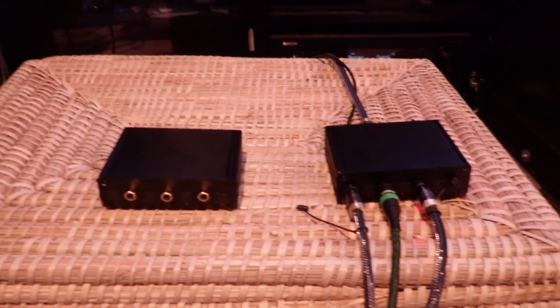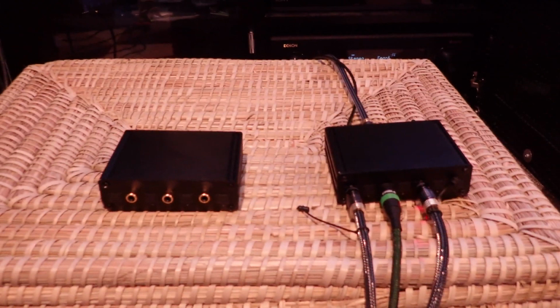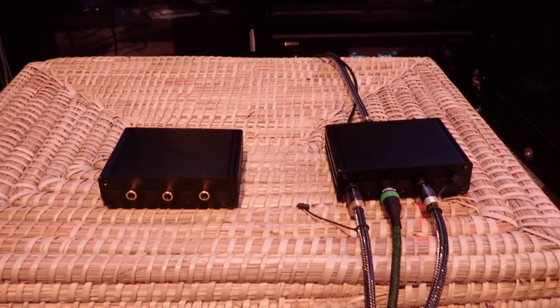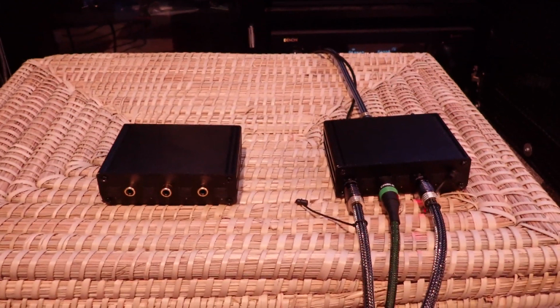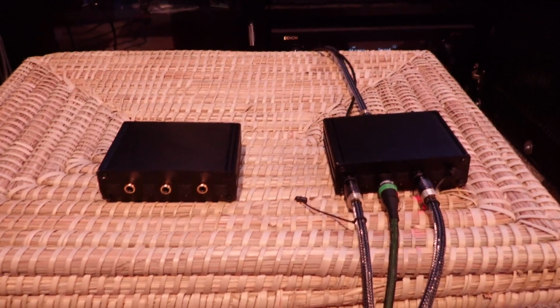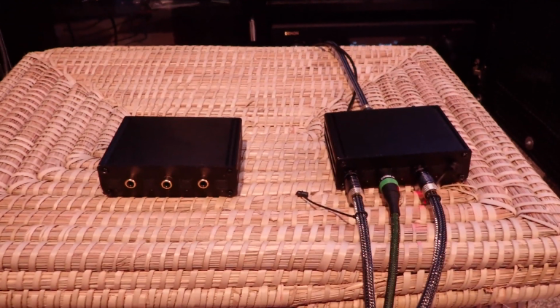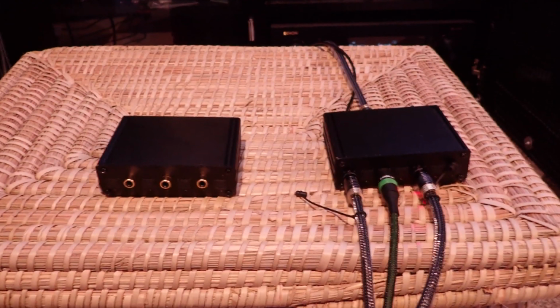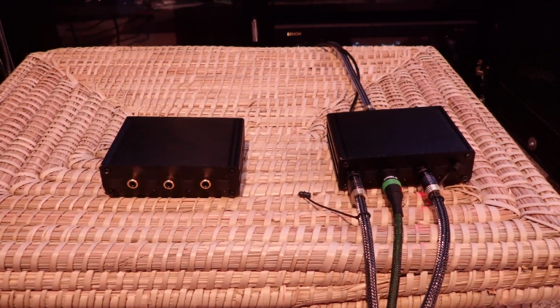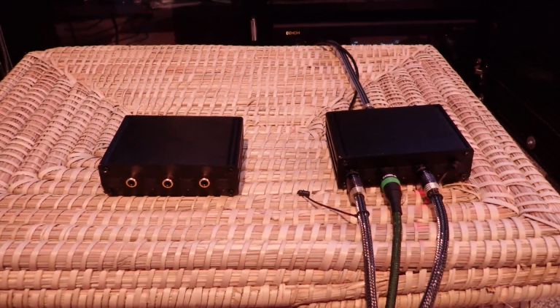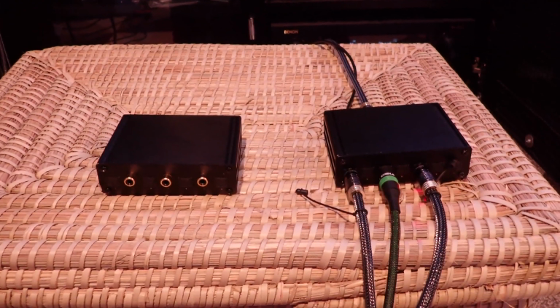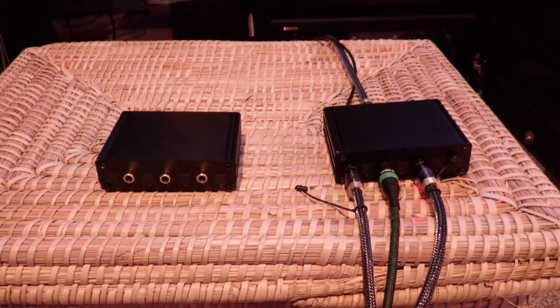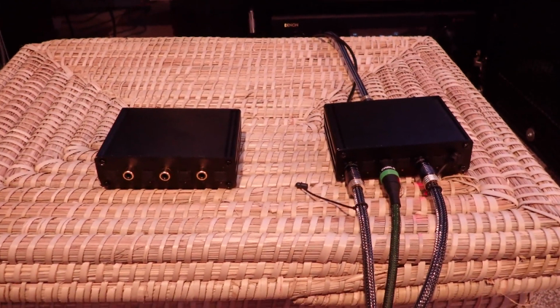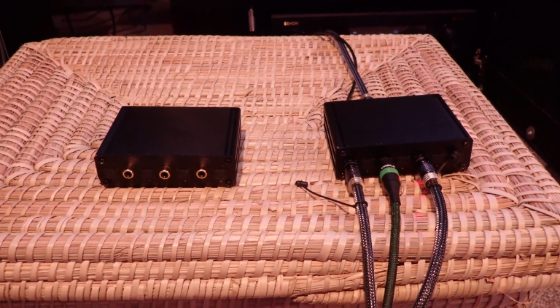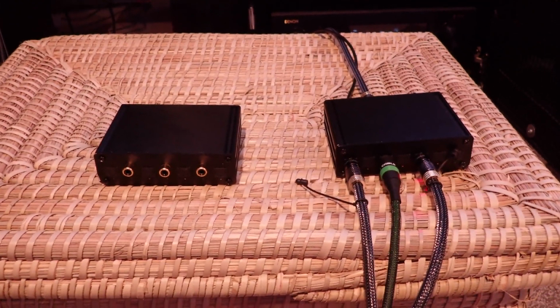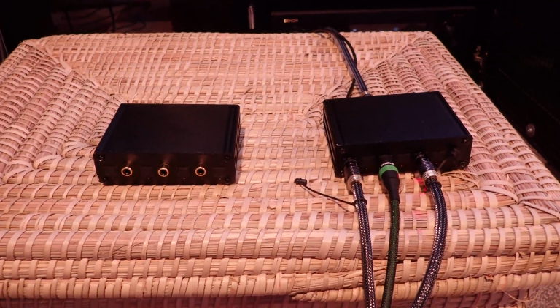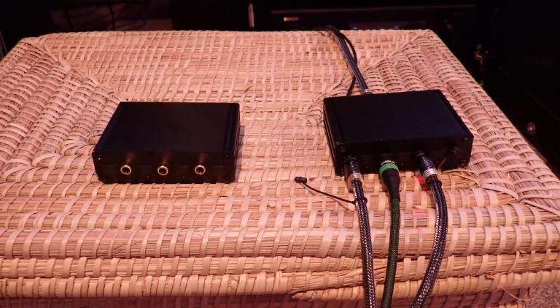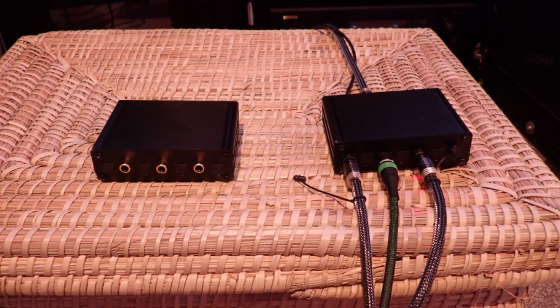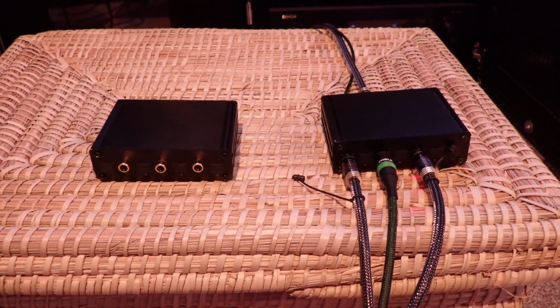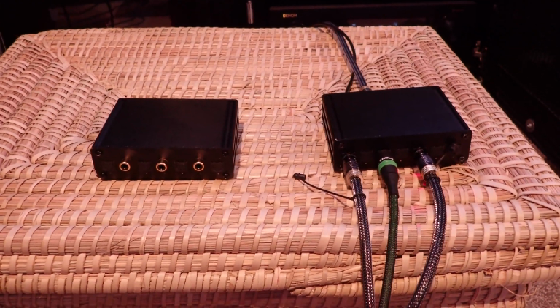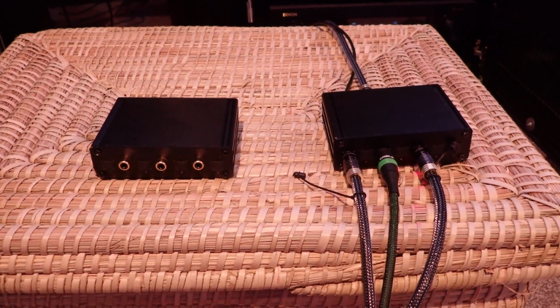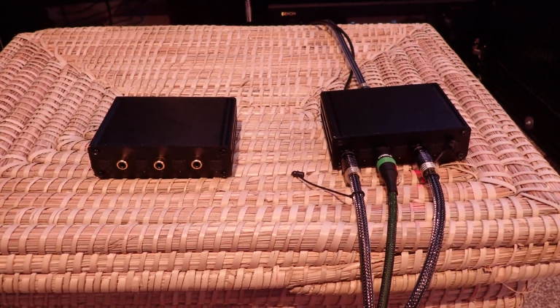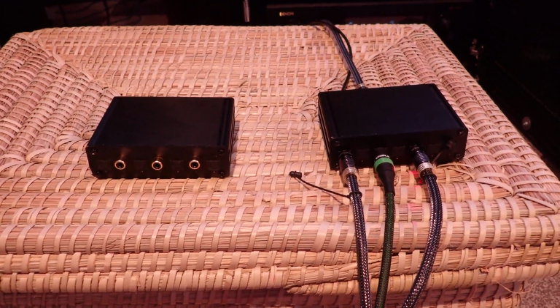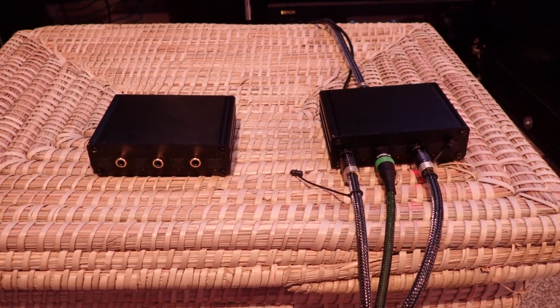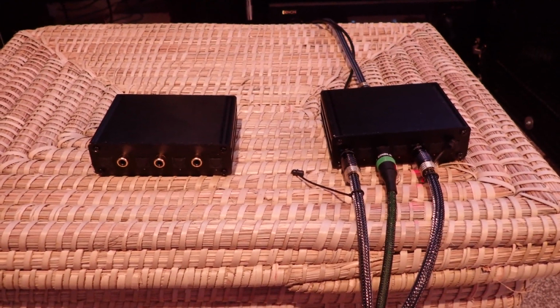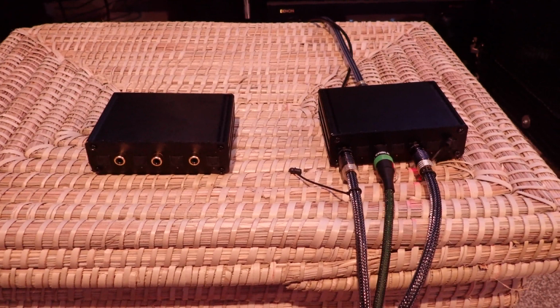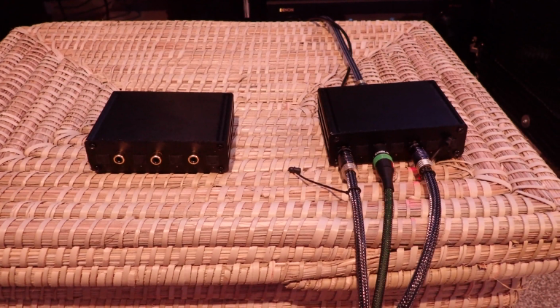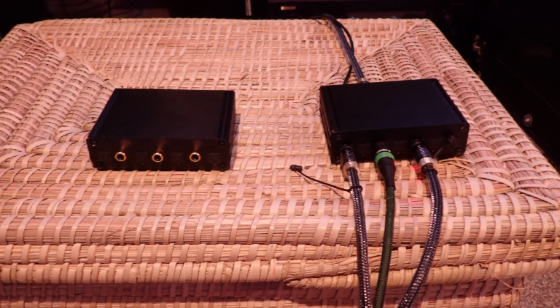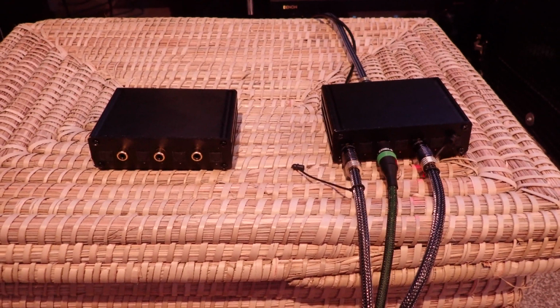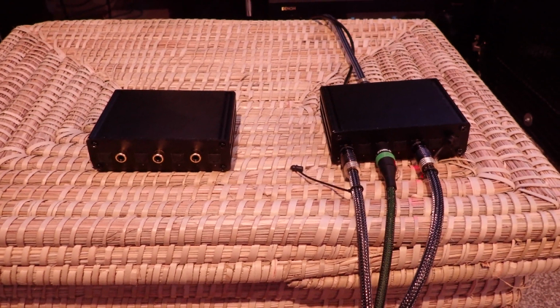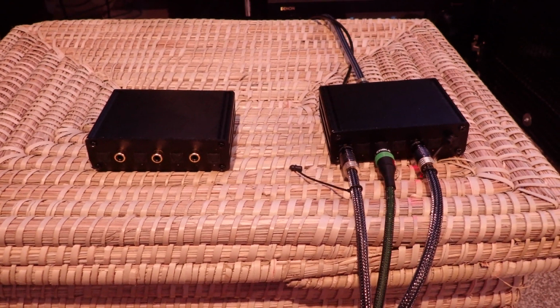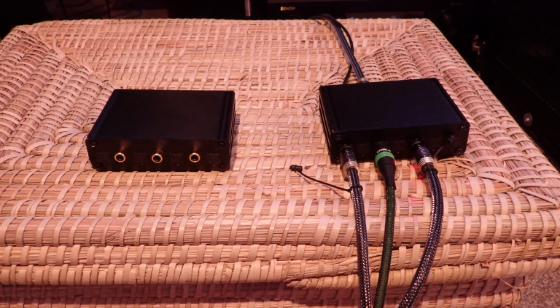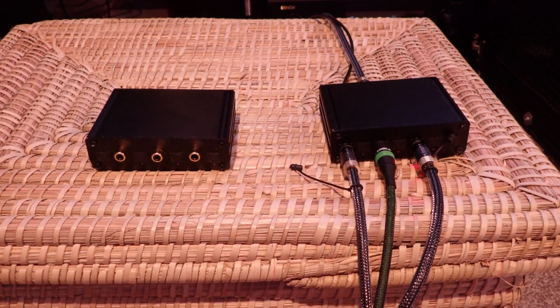Hello Internet, this is Dave Kircher here to talk to you about the digital audio automatic switches available on Tindie from creator Benny Skate.